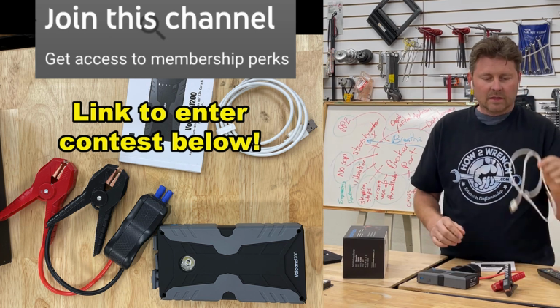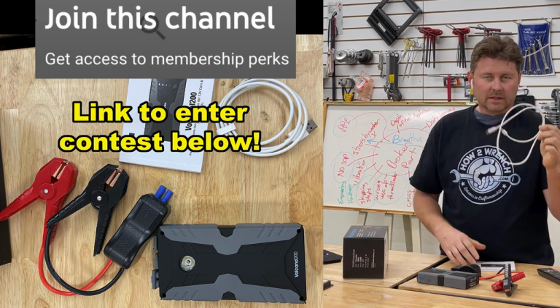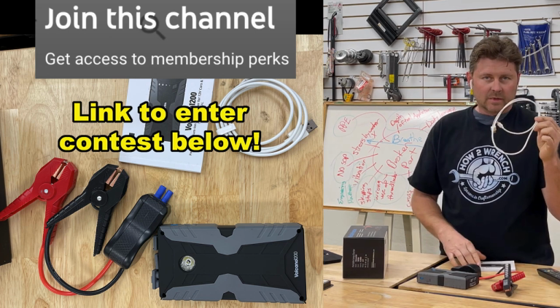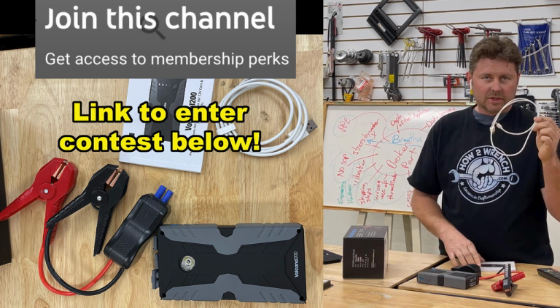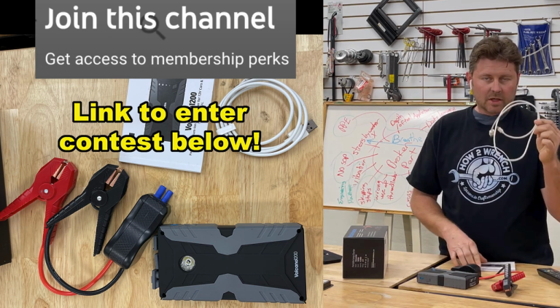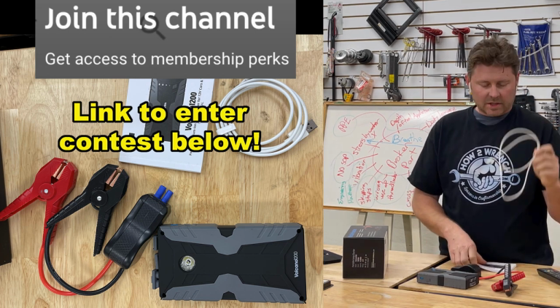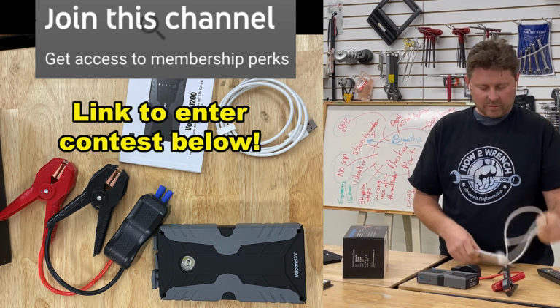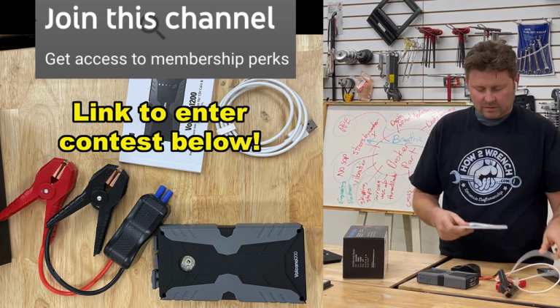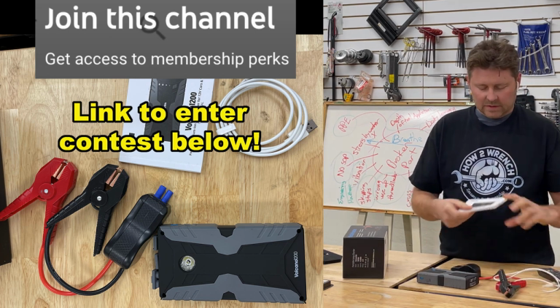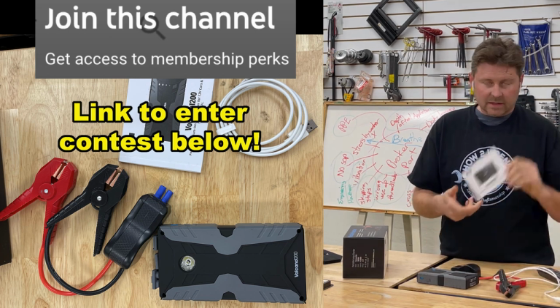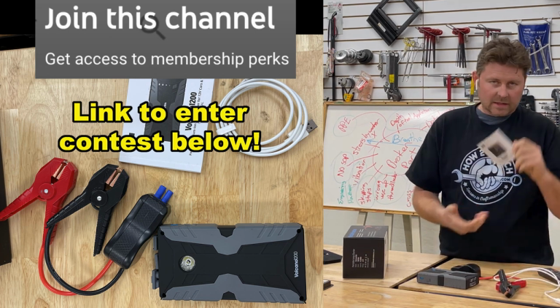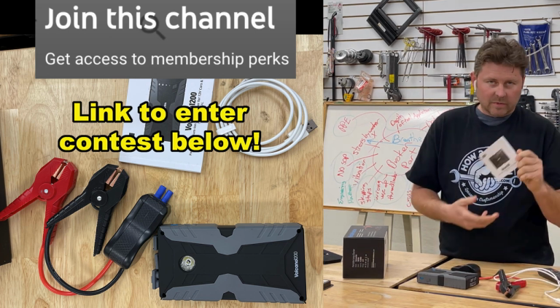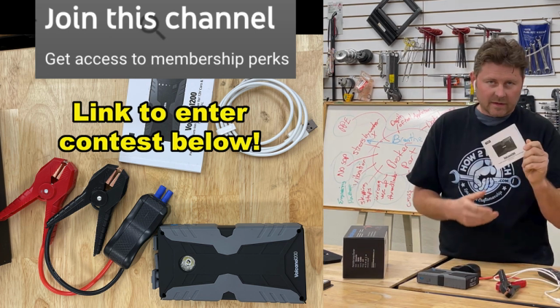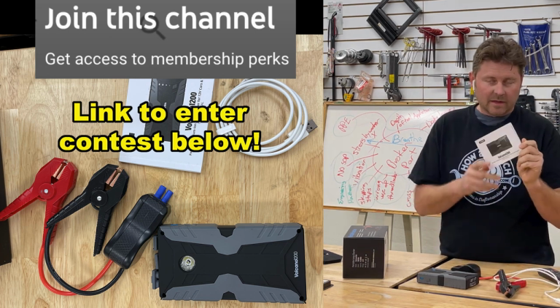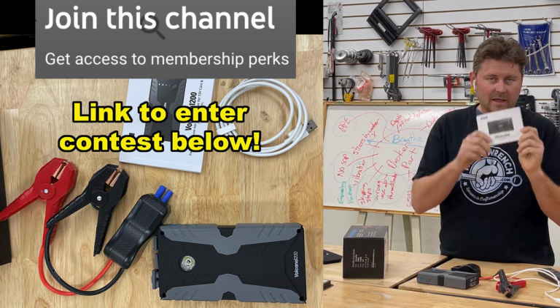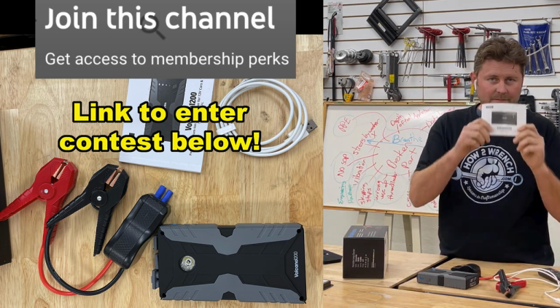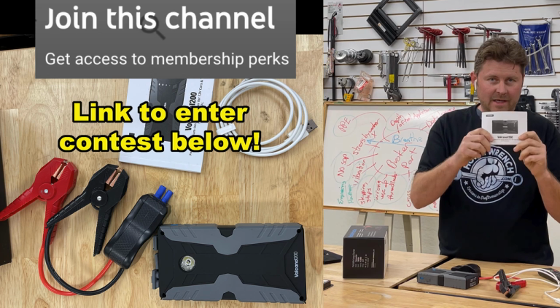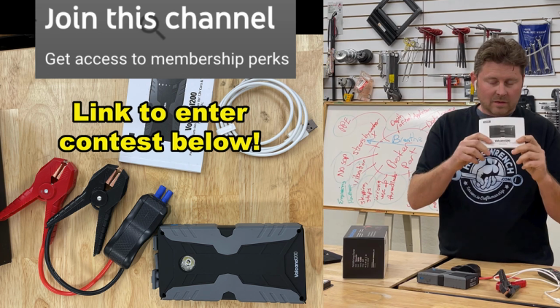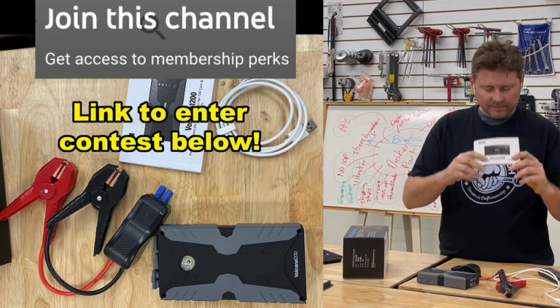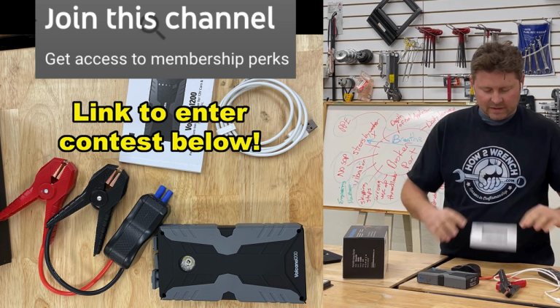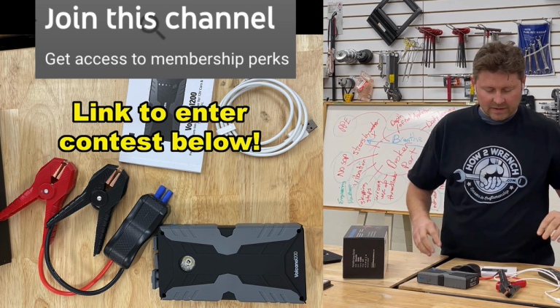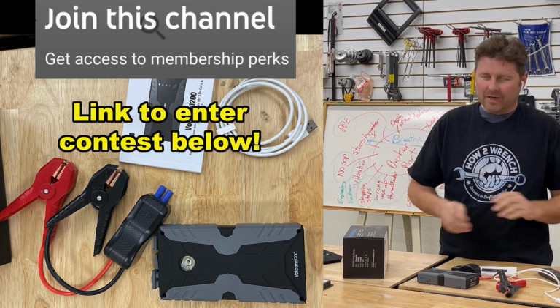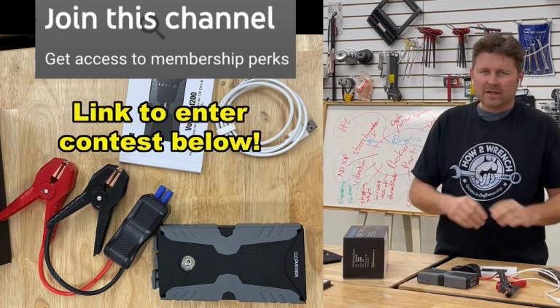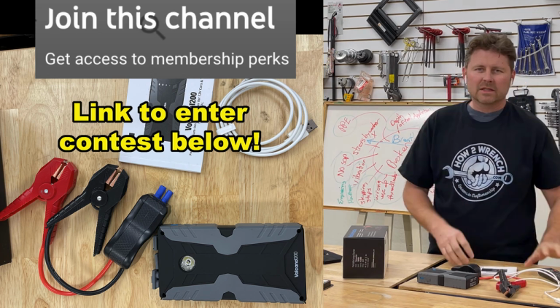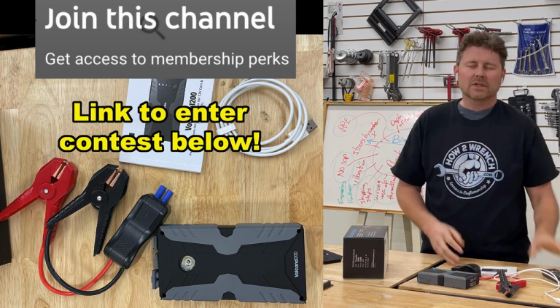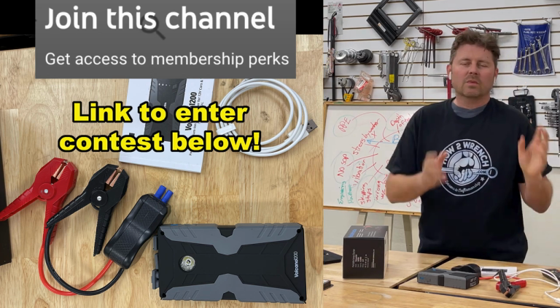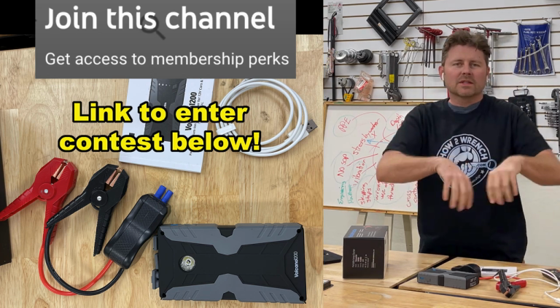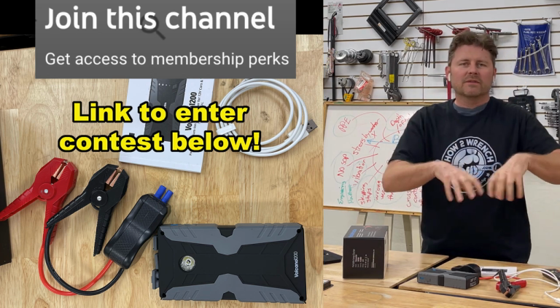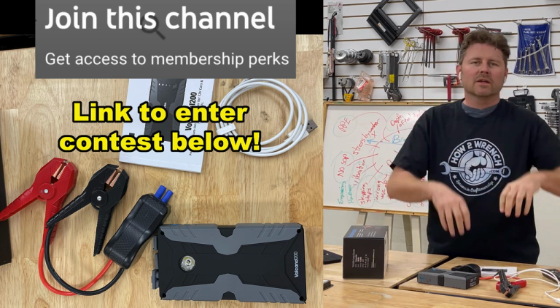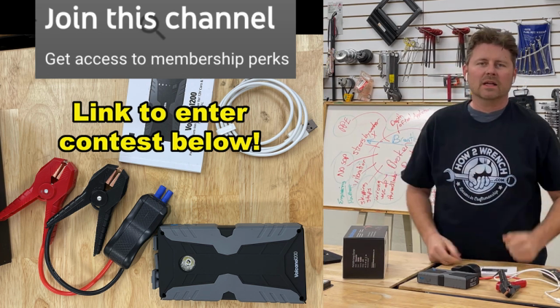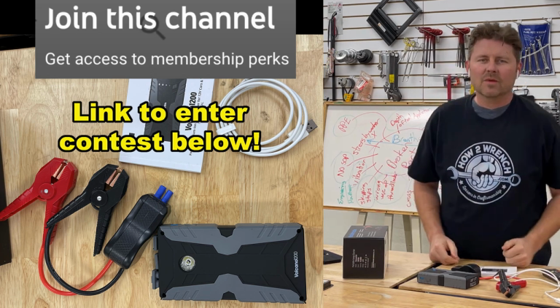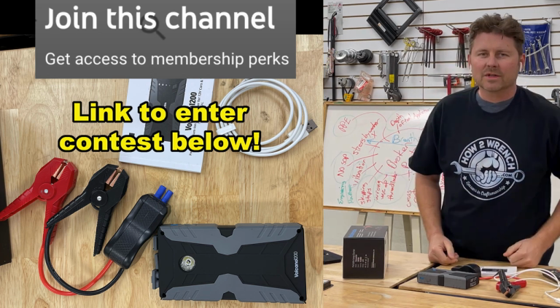It does come with a charge cable and a manual. Just watch the videos to see how it works.